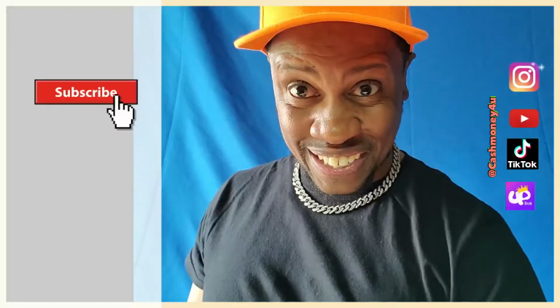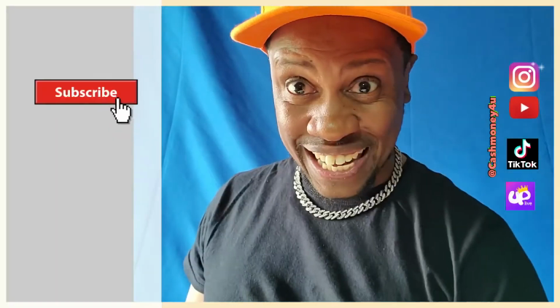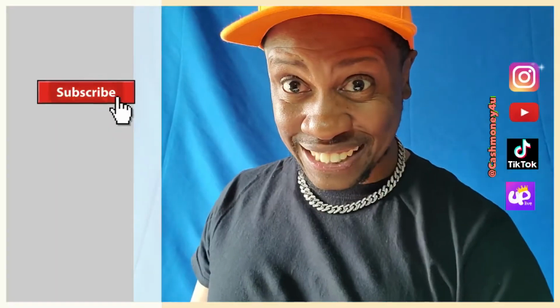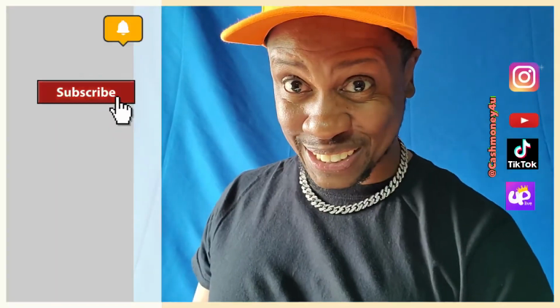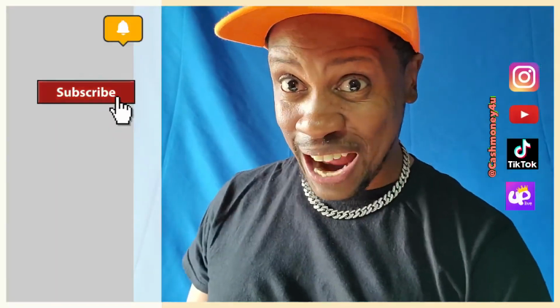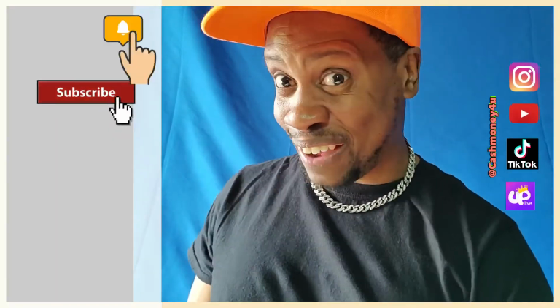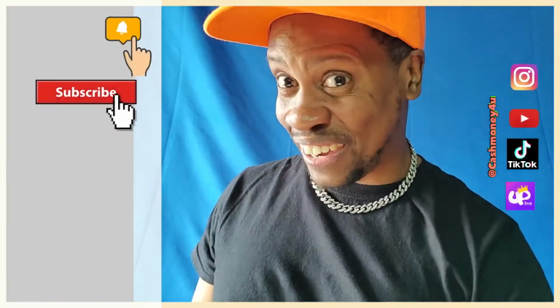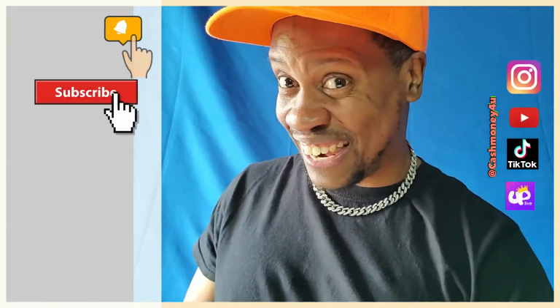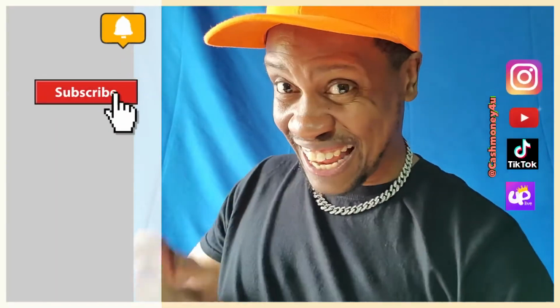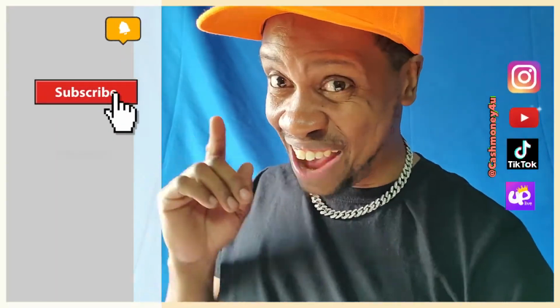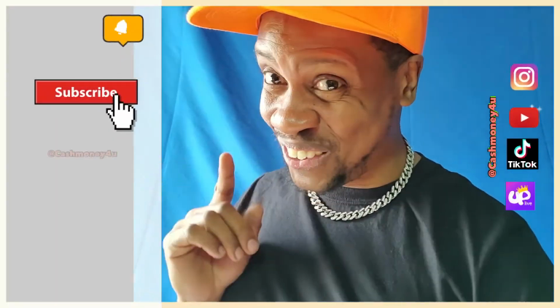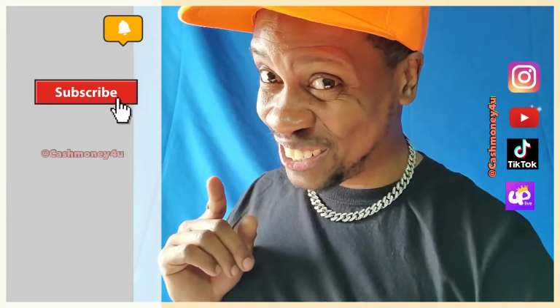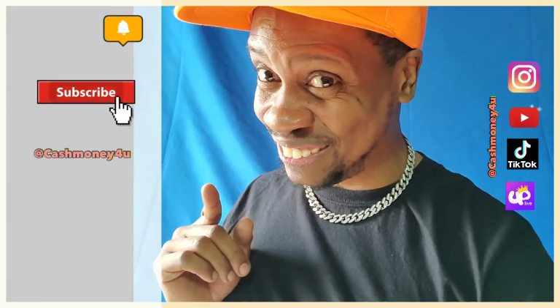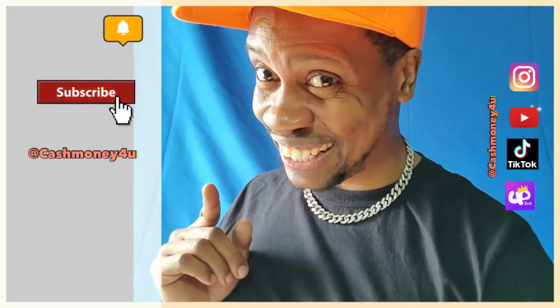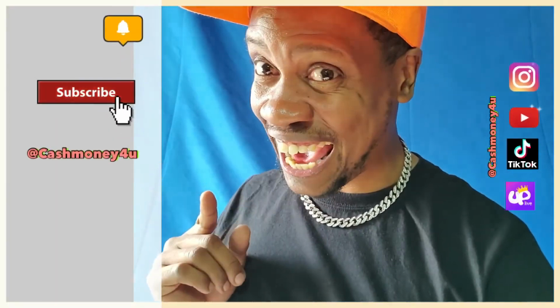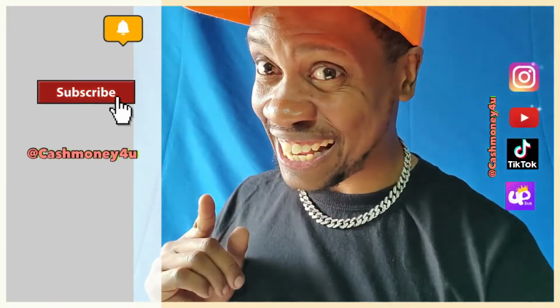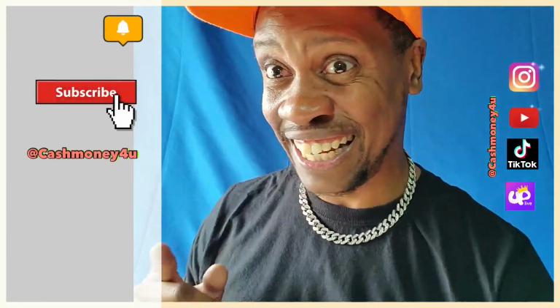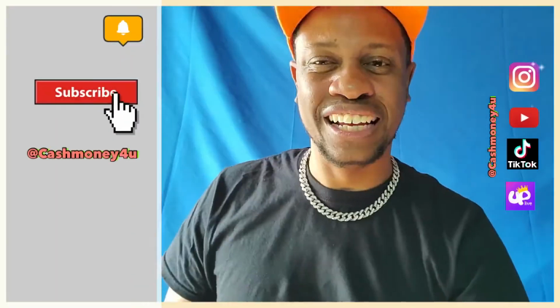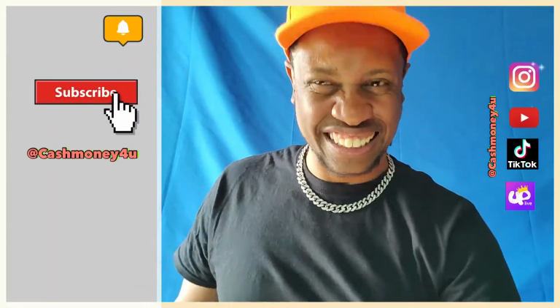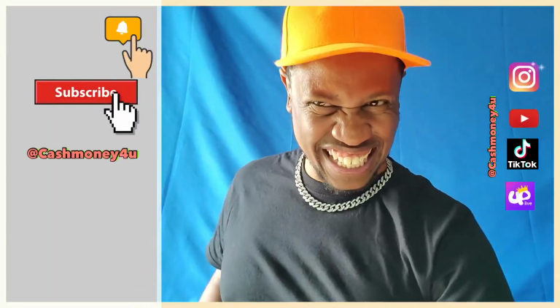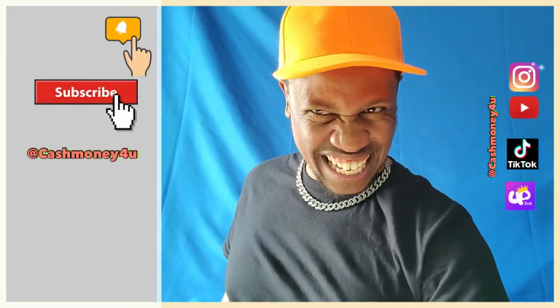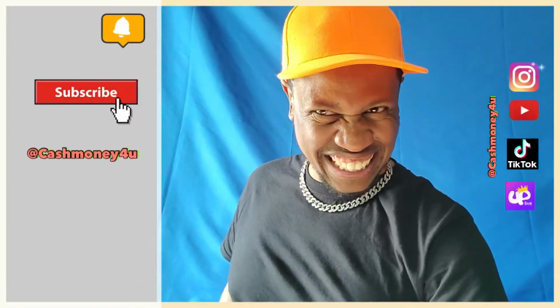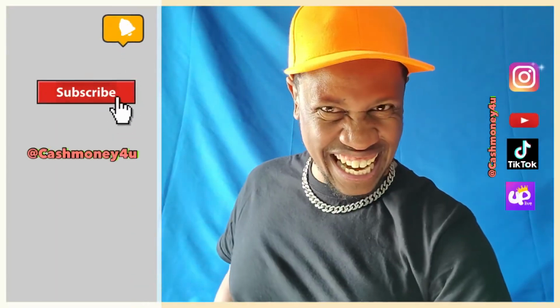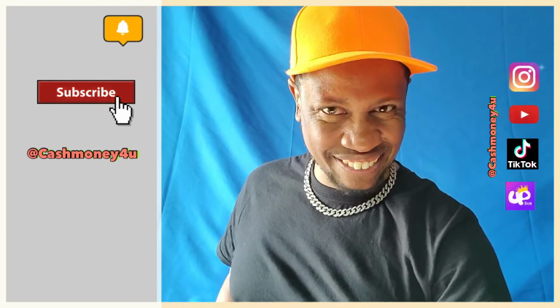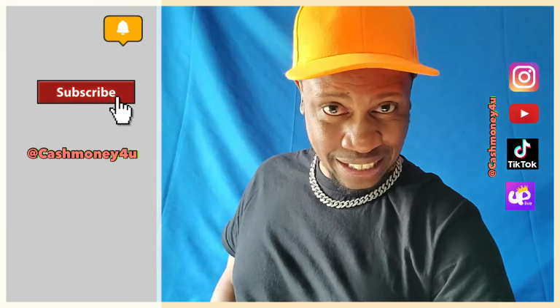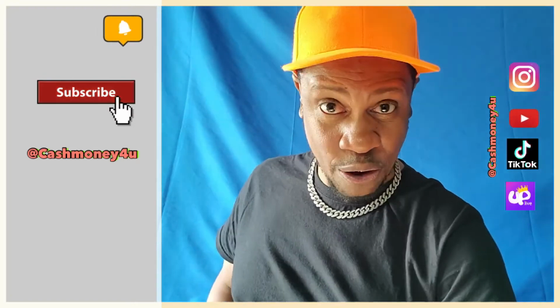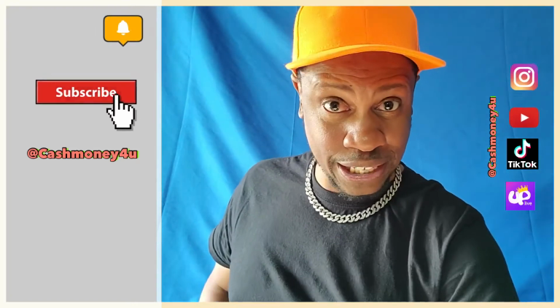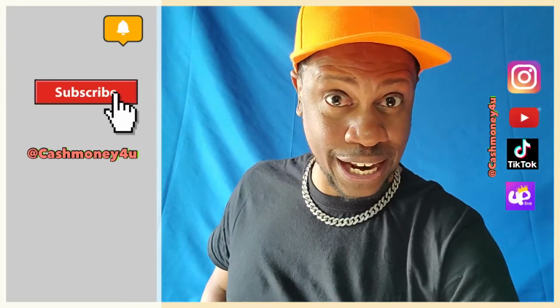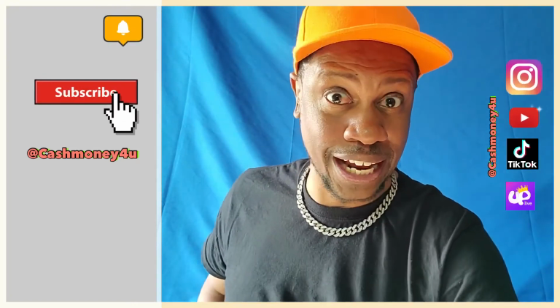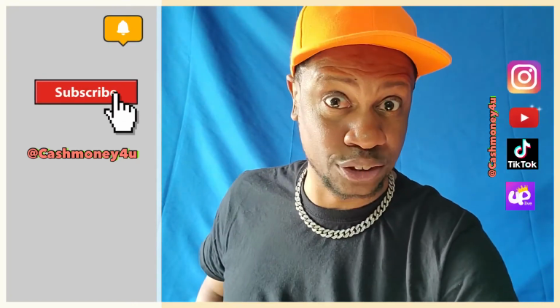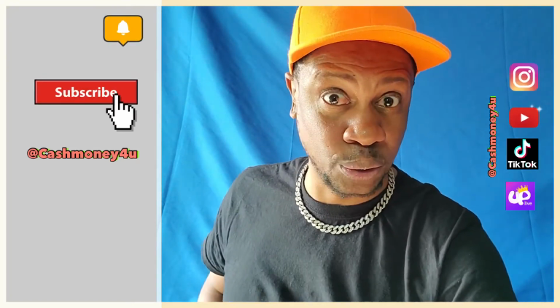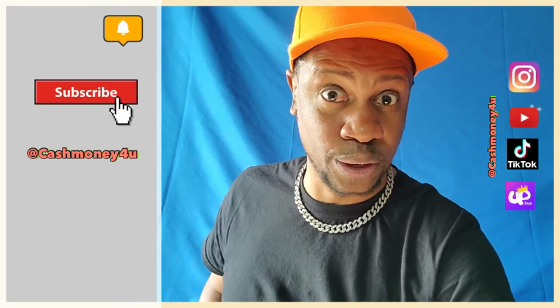Alright, so you already know — with that being said, make sure you hit that subscribe button. I'm your truly Cash. Until next time, go get that electric scooter going!